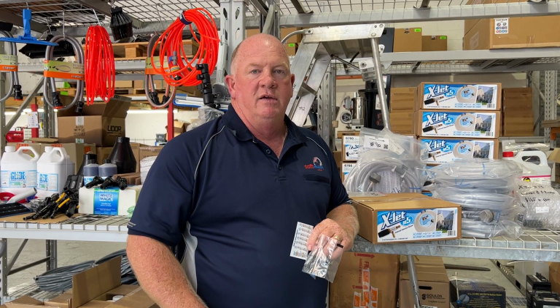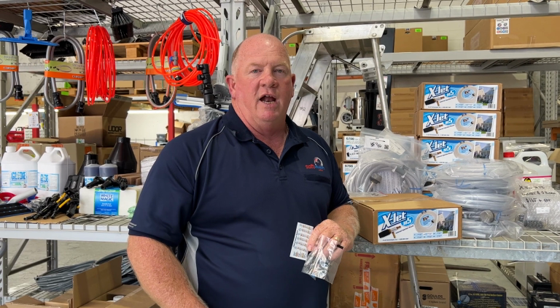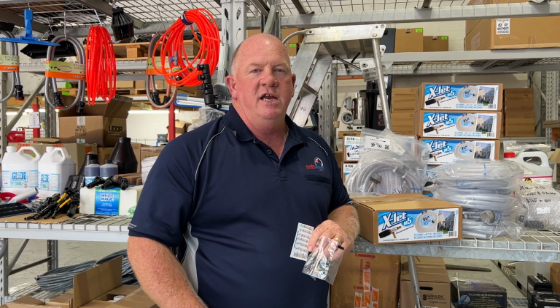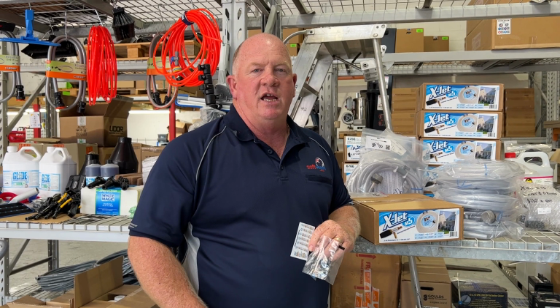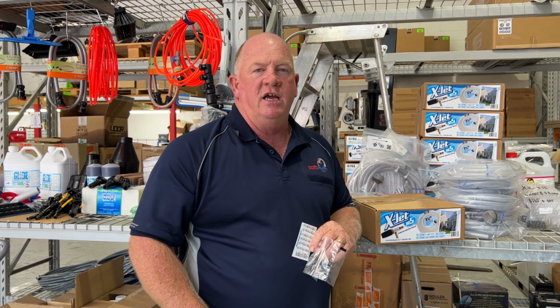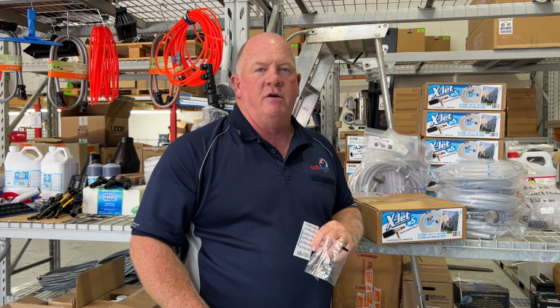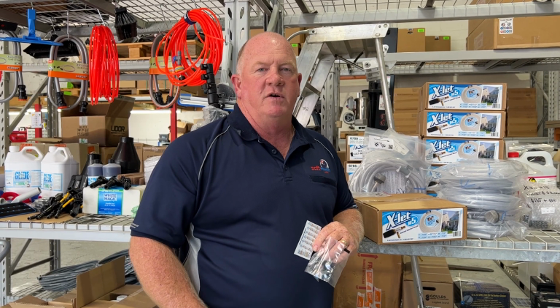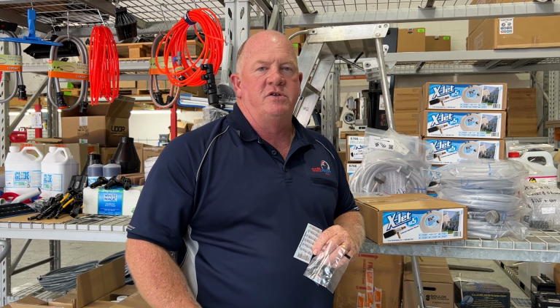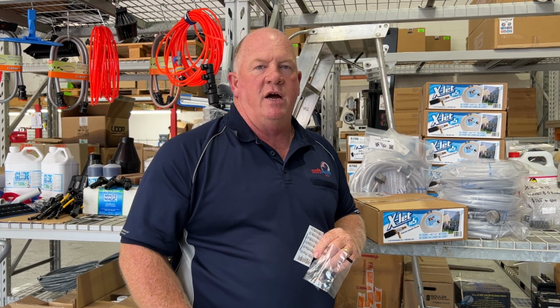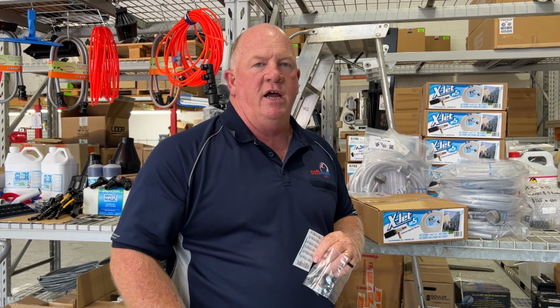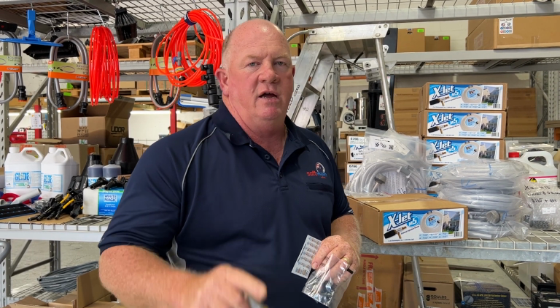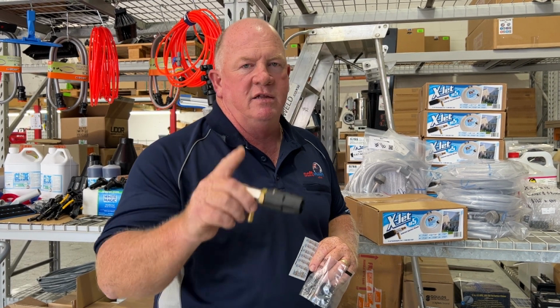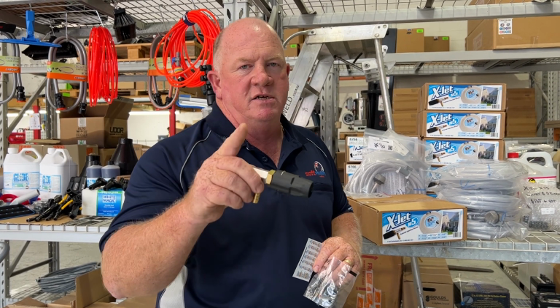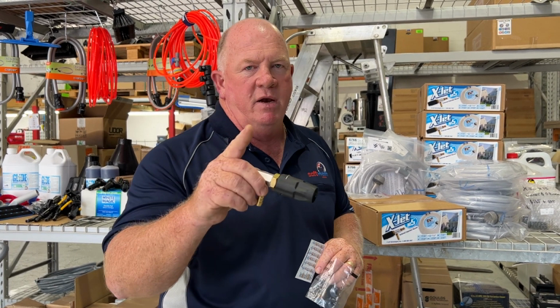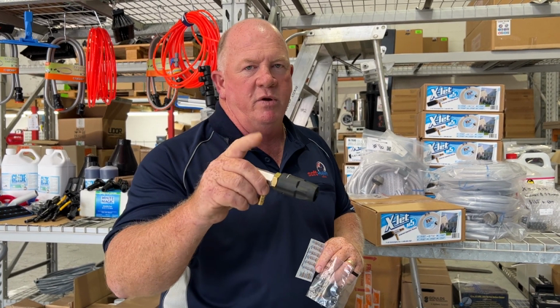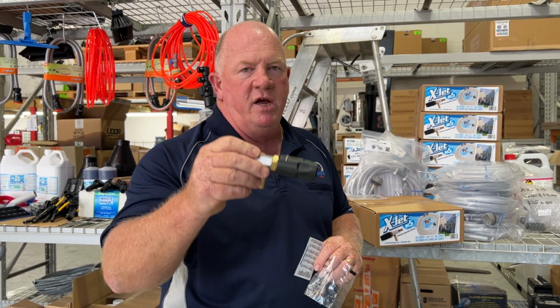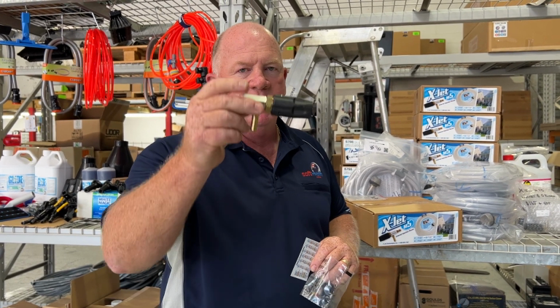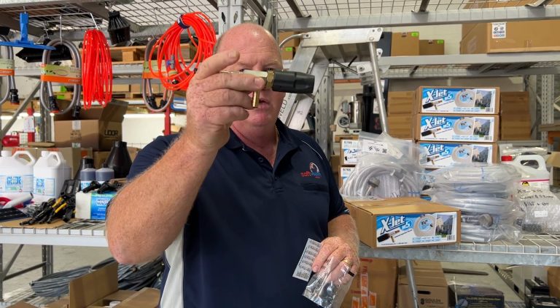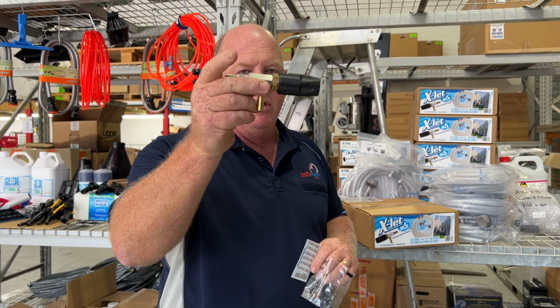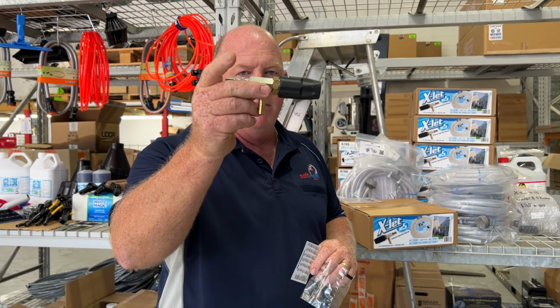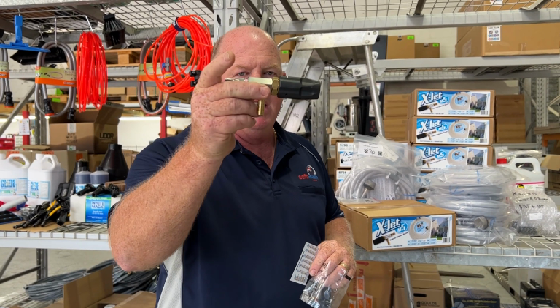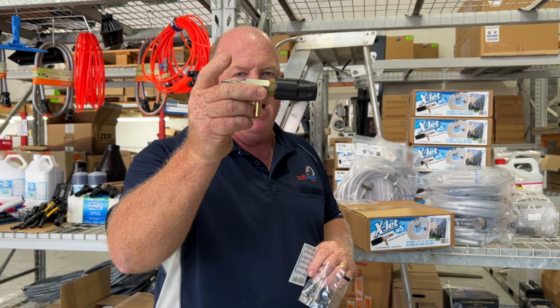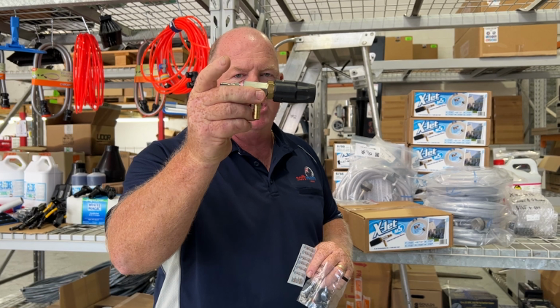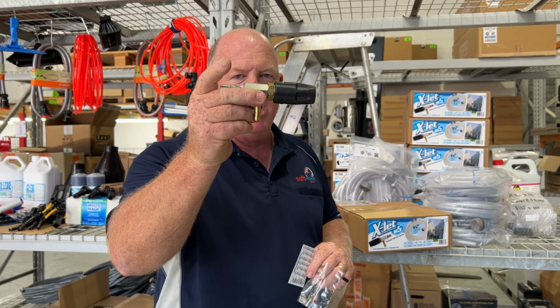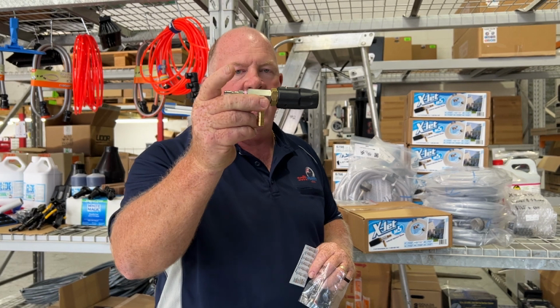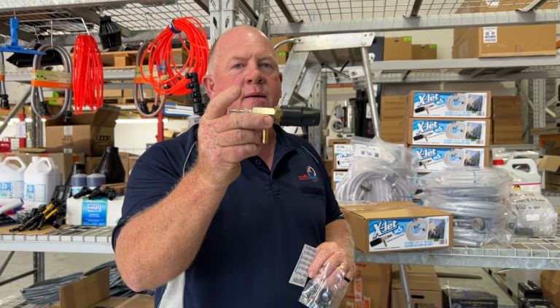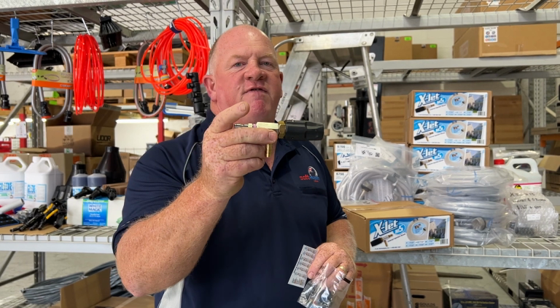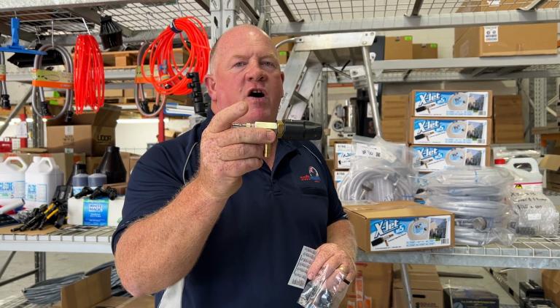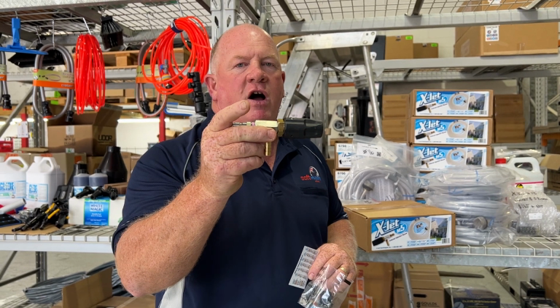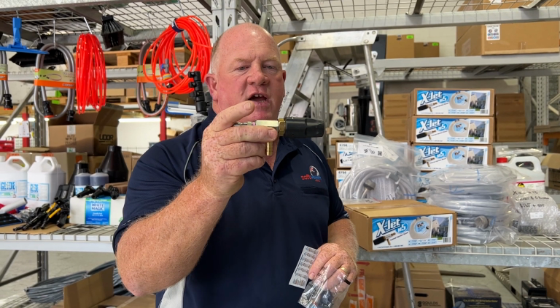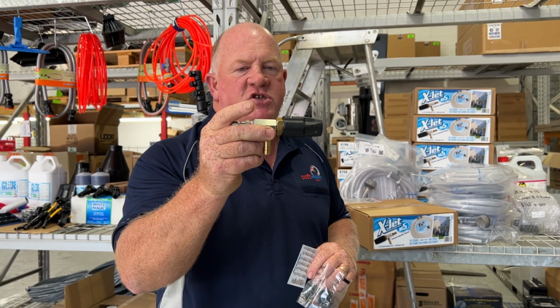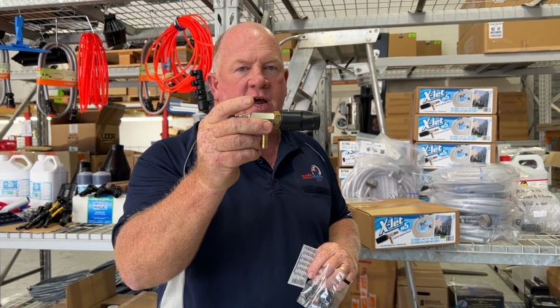G'day, Nicky, Softwash Australia. This is a Minute with Nick, talking about the X-Jet, M5 X-Jet.